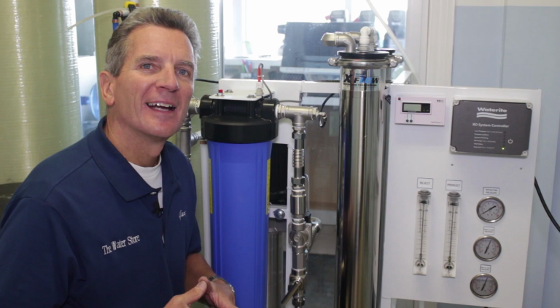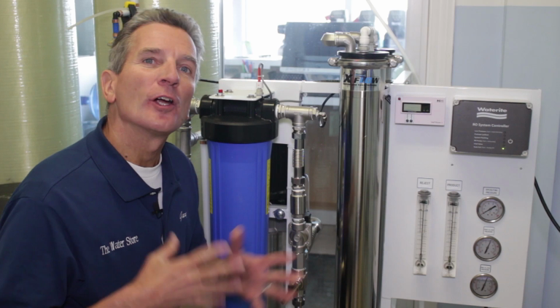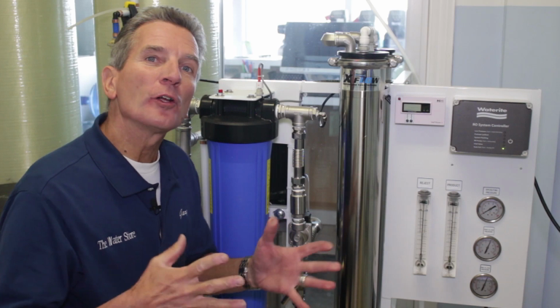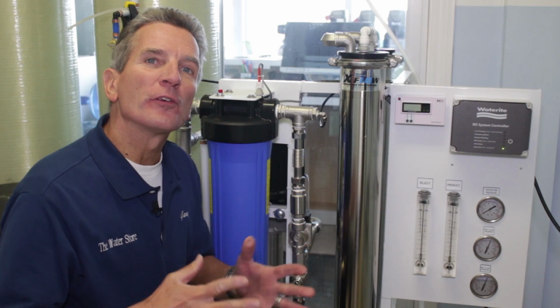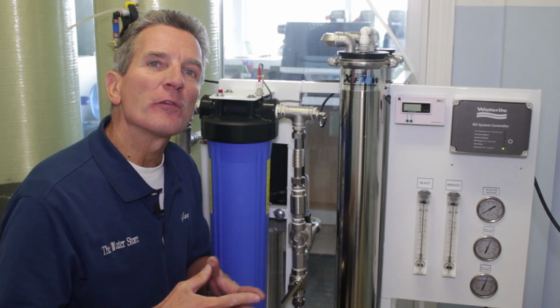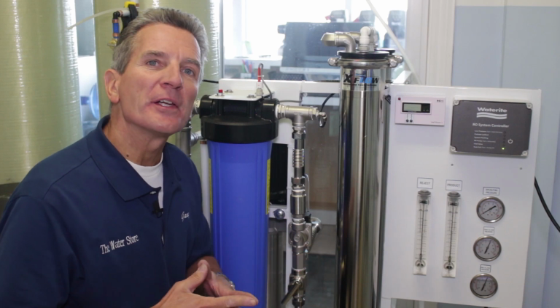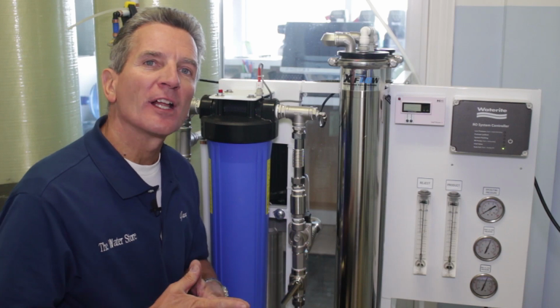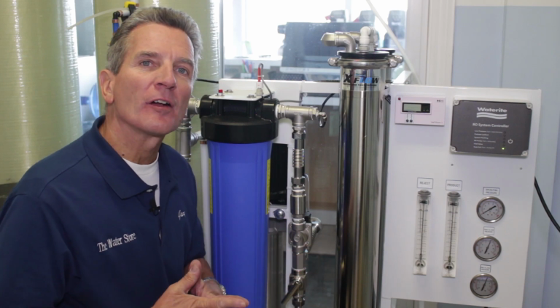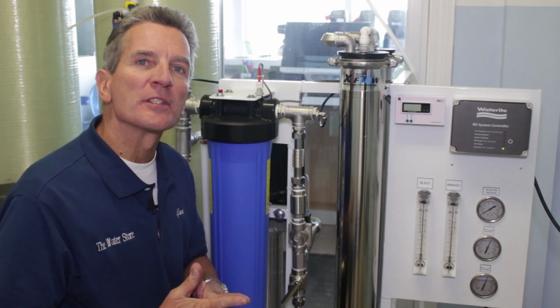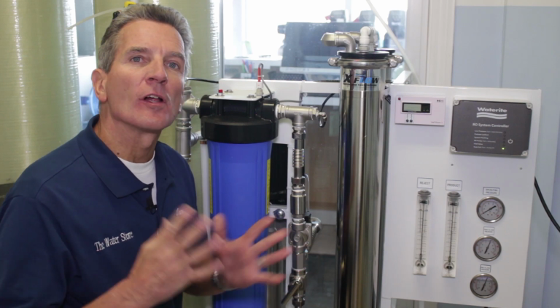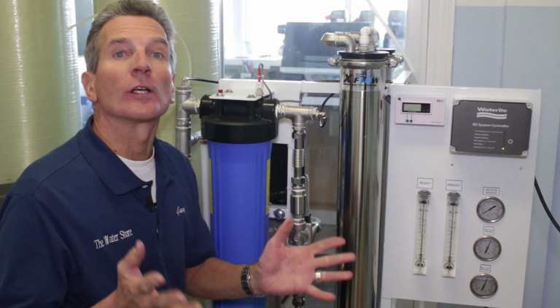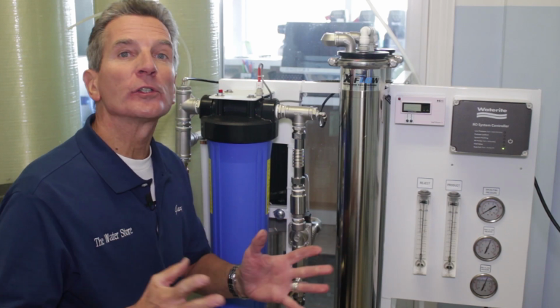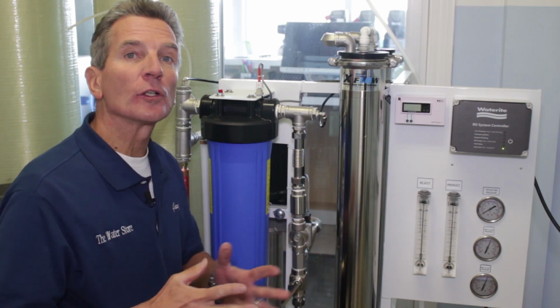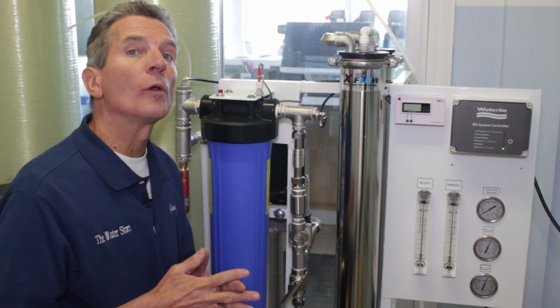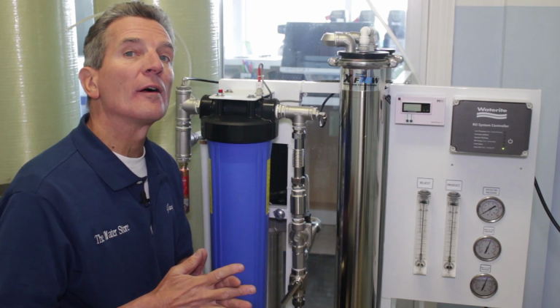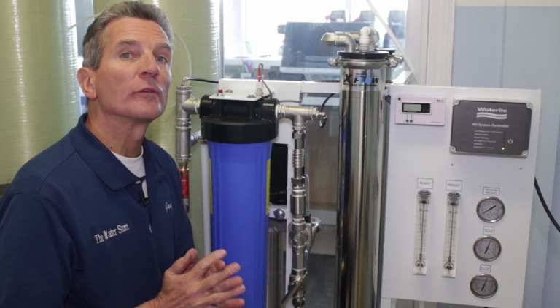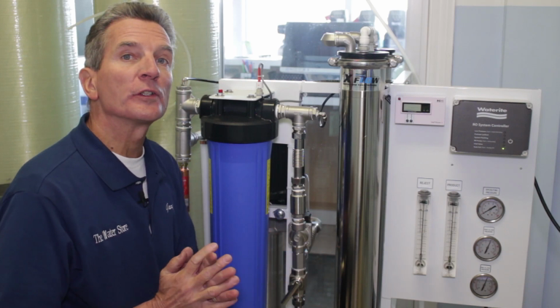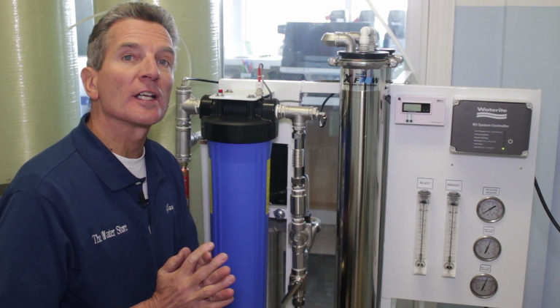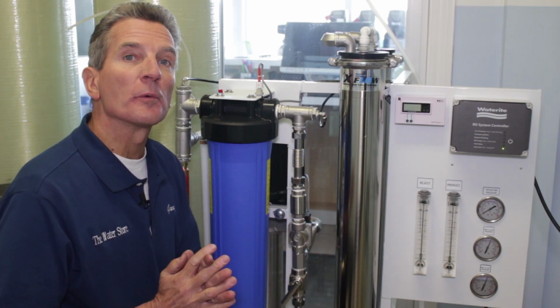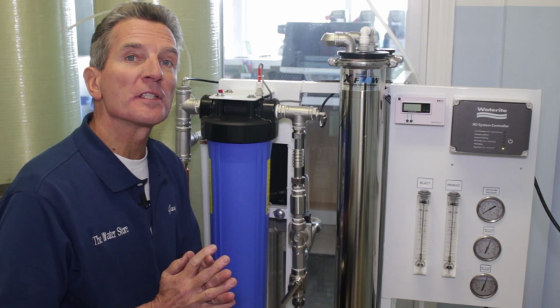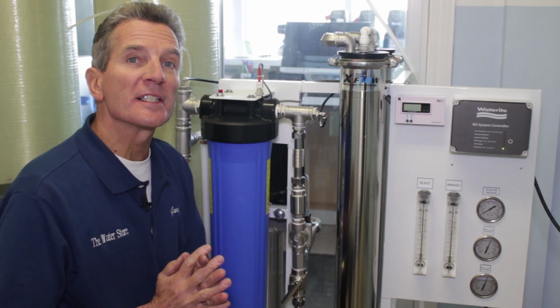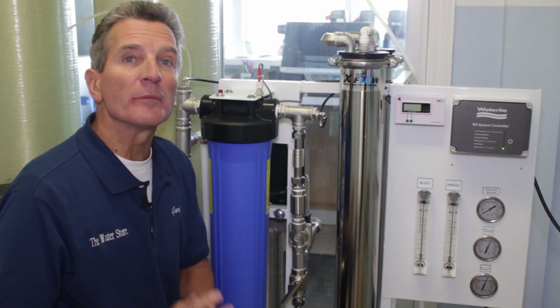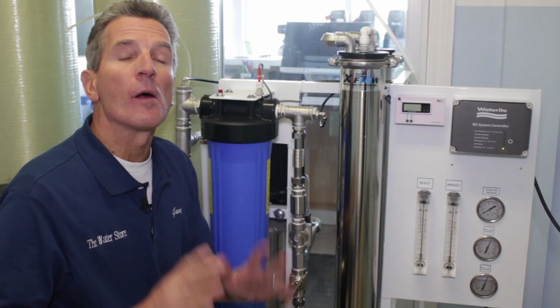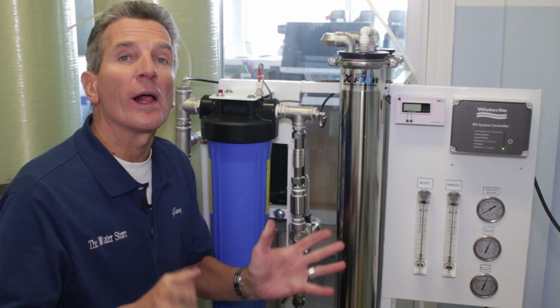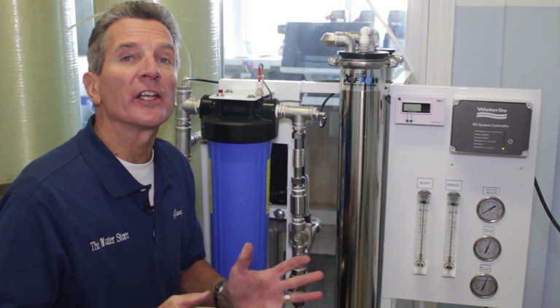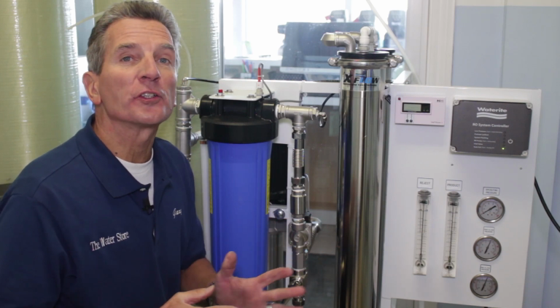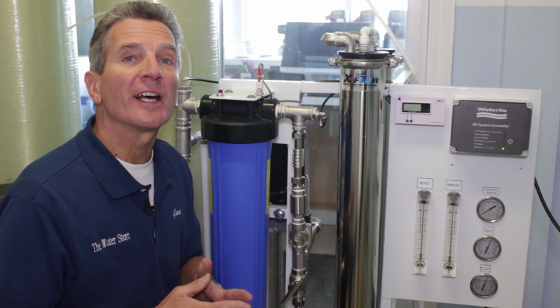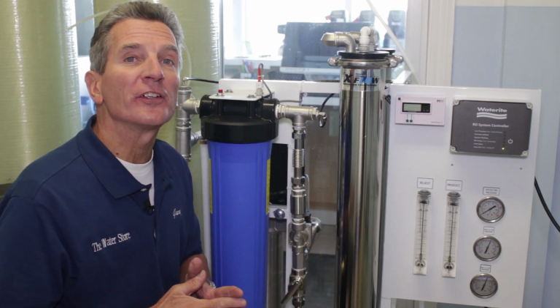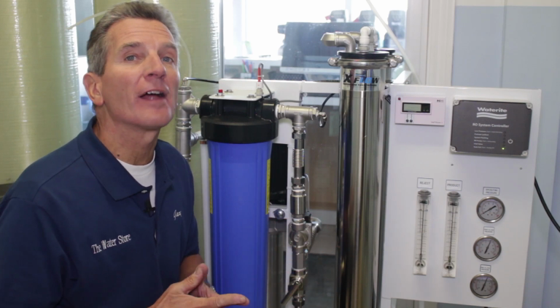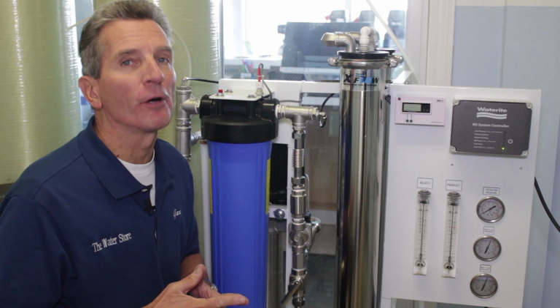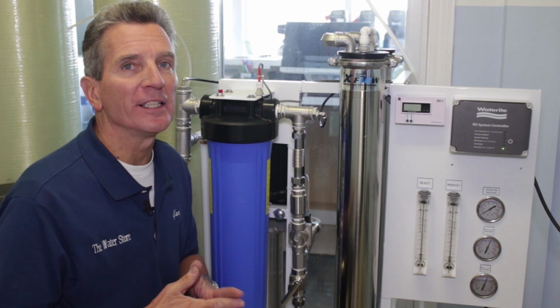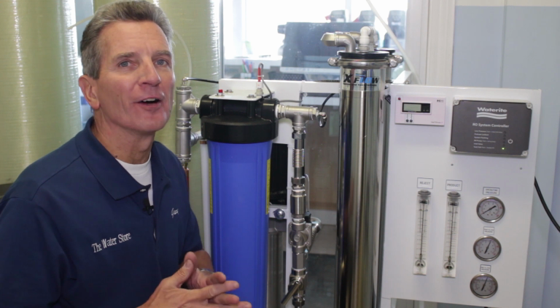Are you looking for information on how to install a commercial or whole house reverse osmosis system? Well, I'm going to show you how to do that right now.